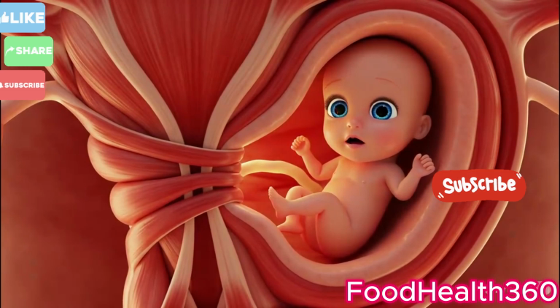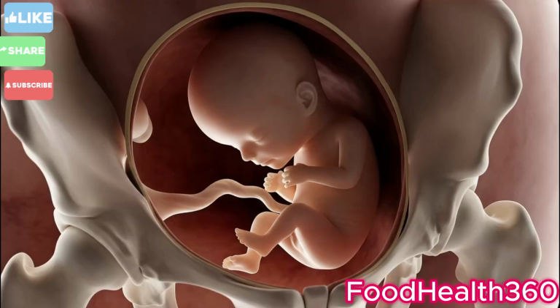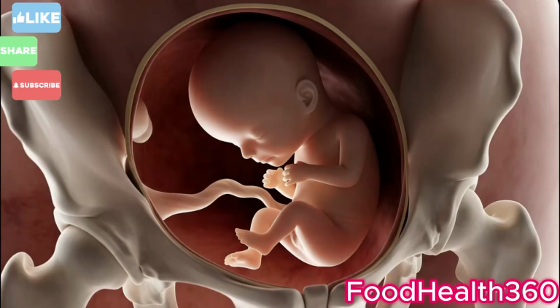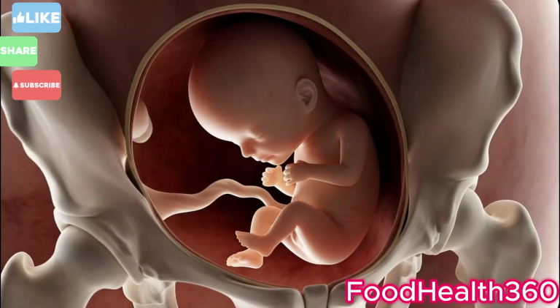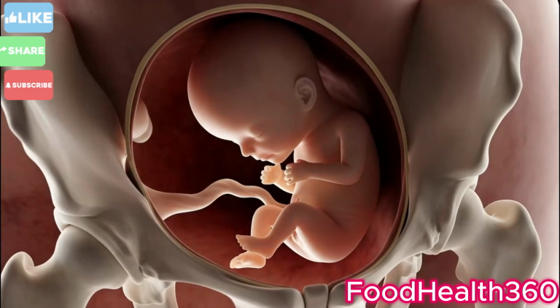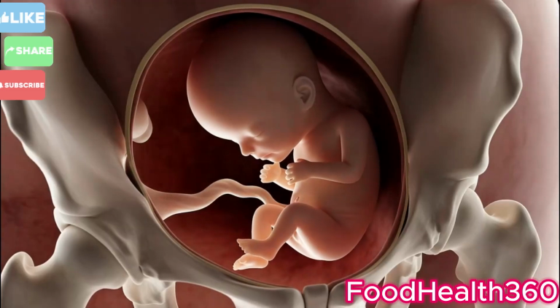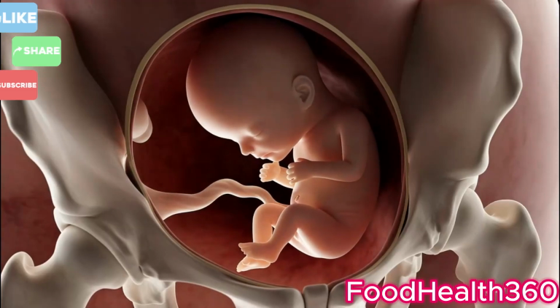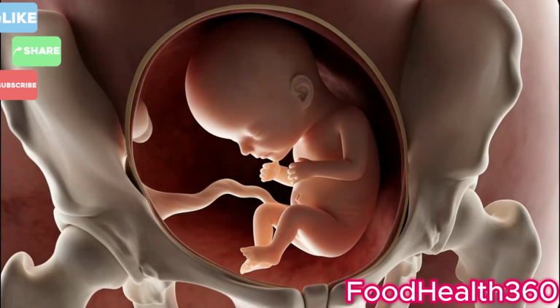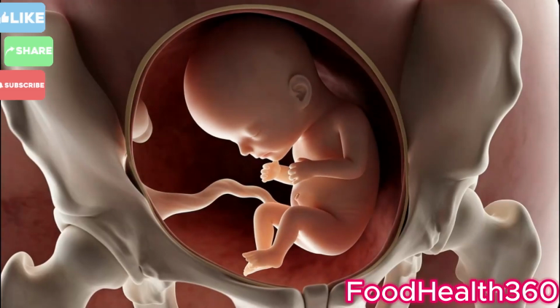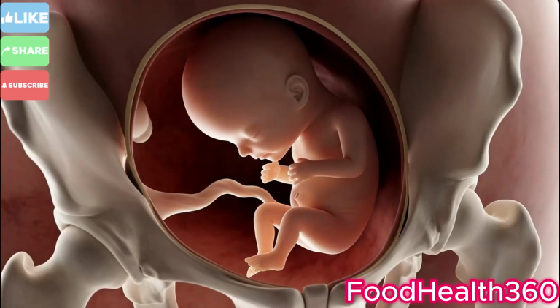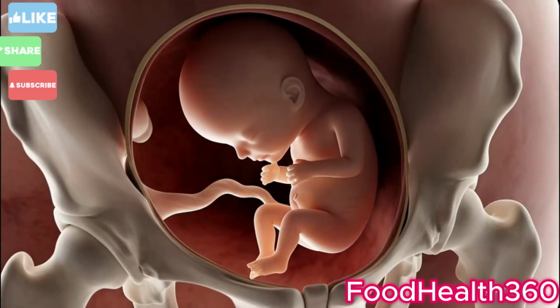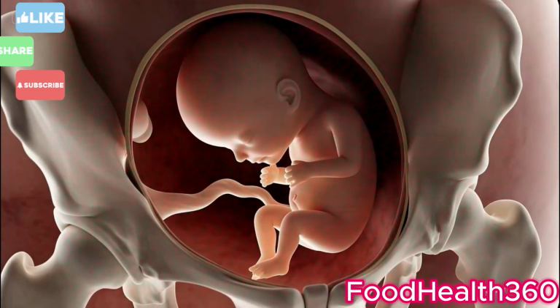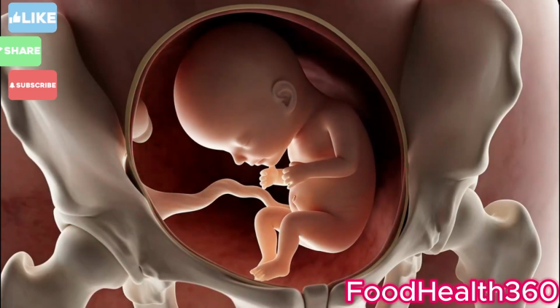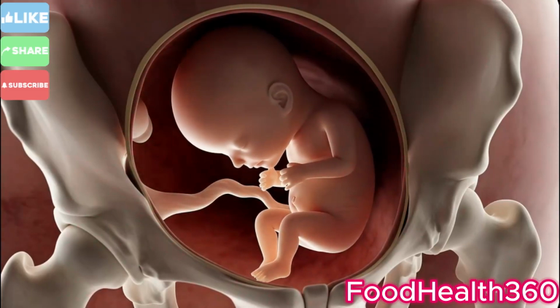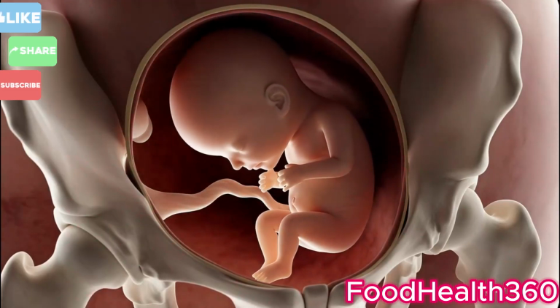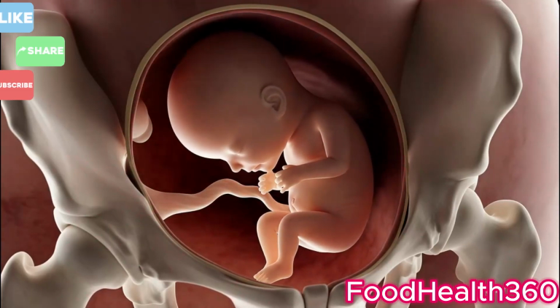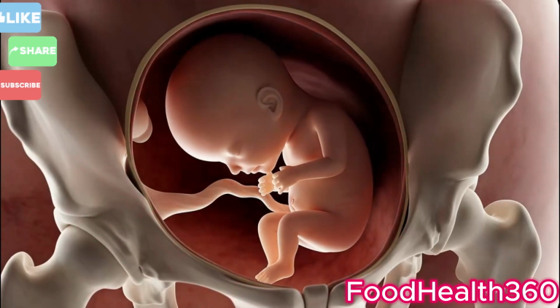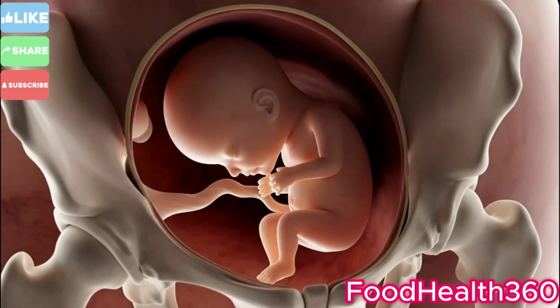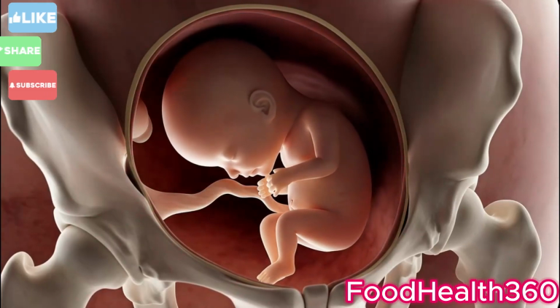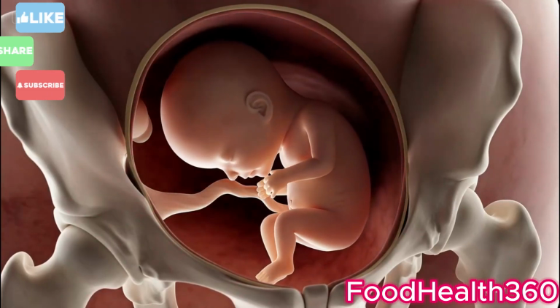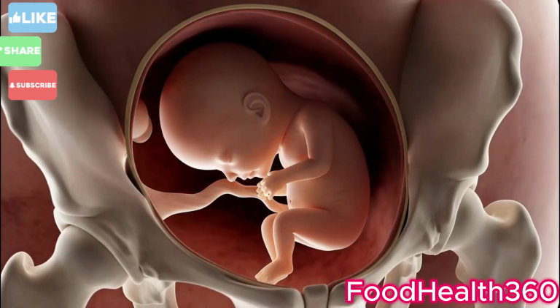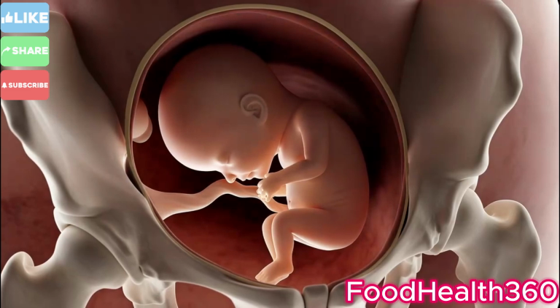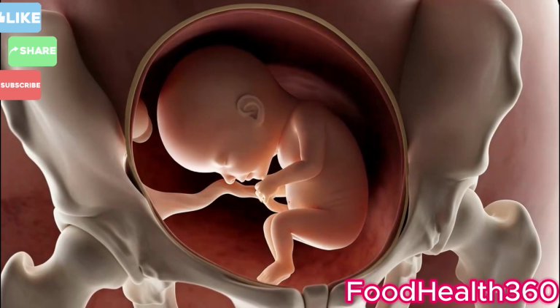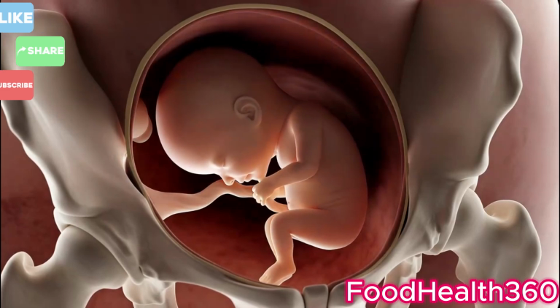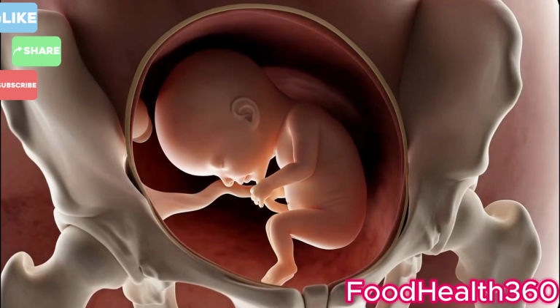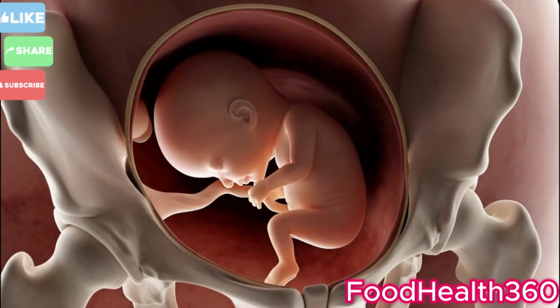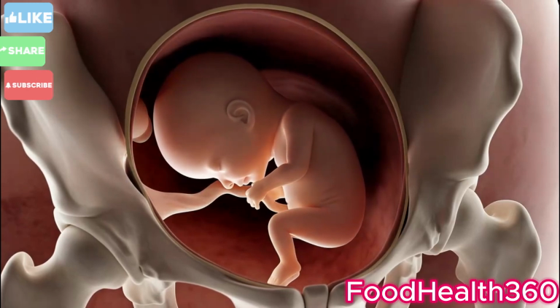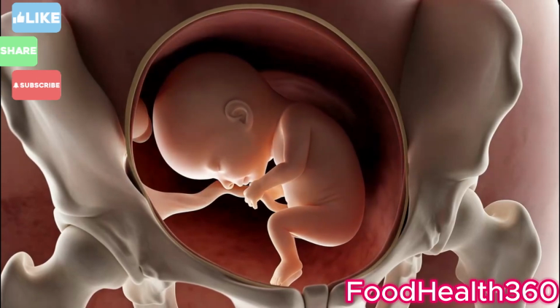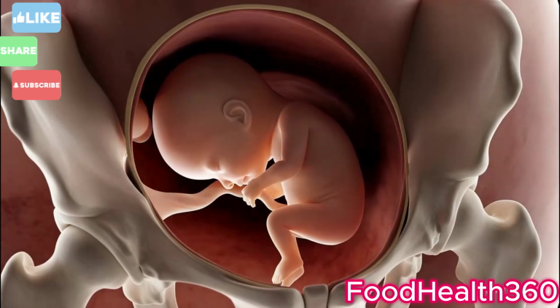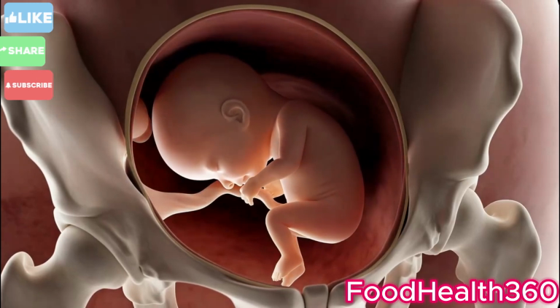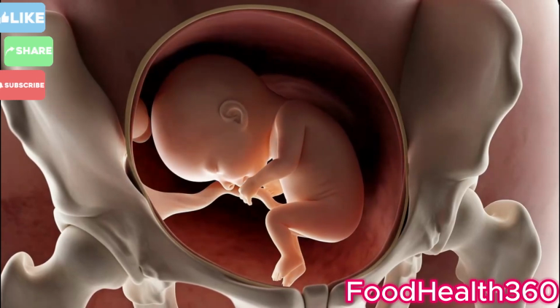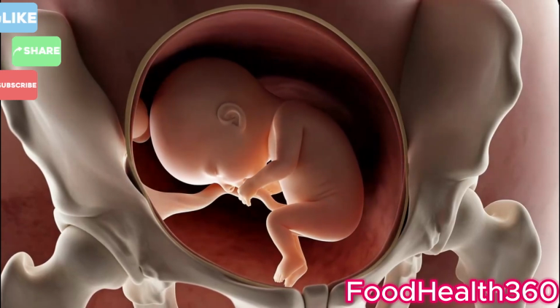The cervix begins to dilate, softening and widening. Each contraction pushes the baby gently downward.